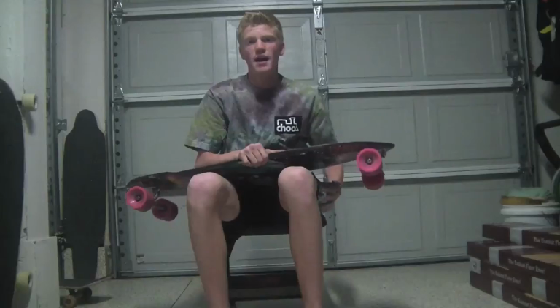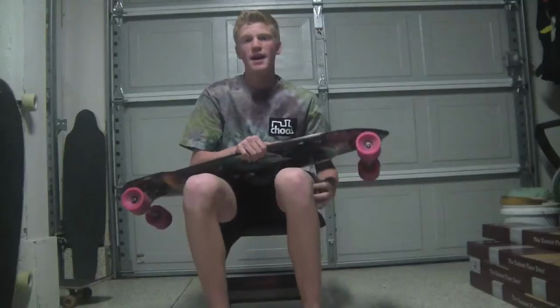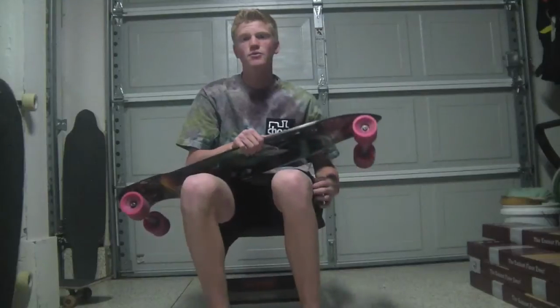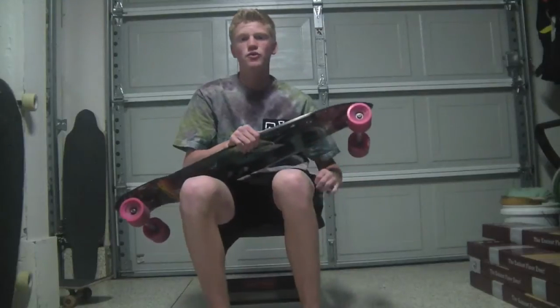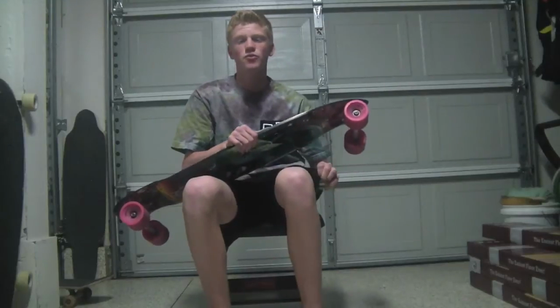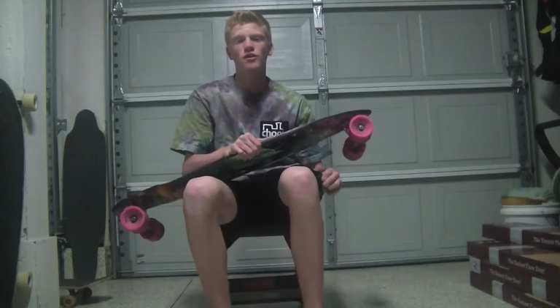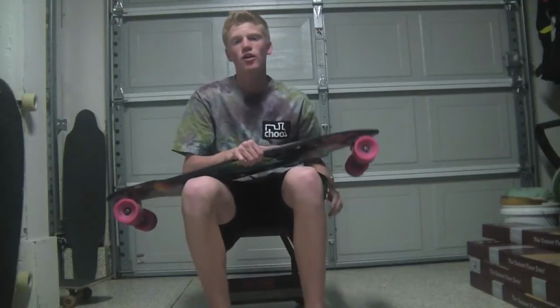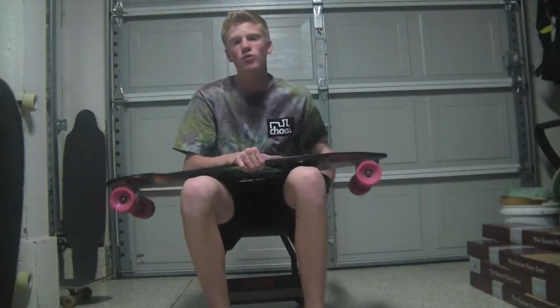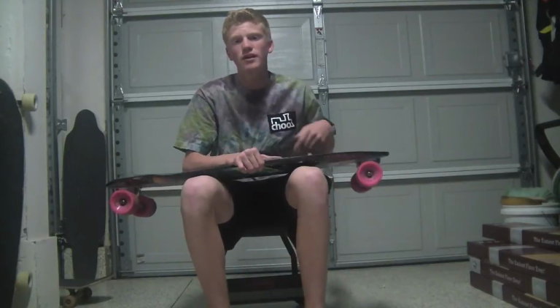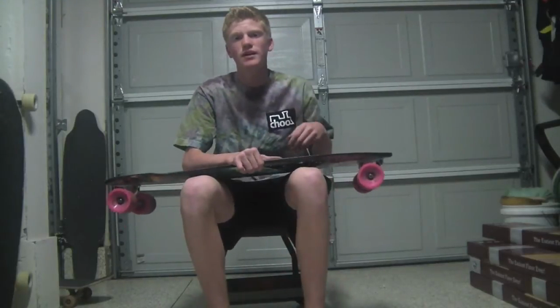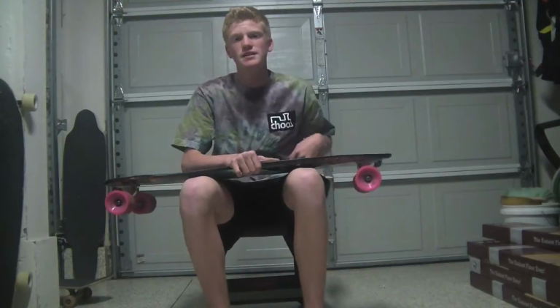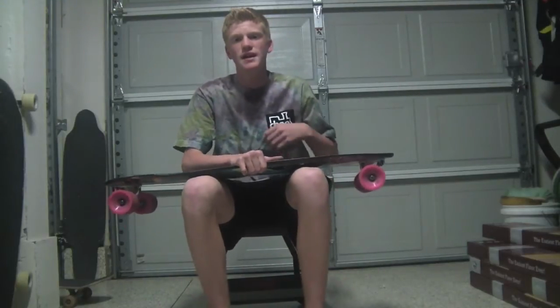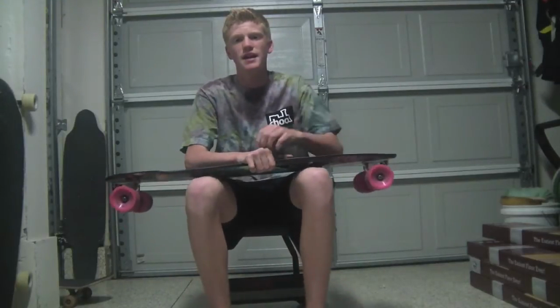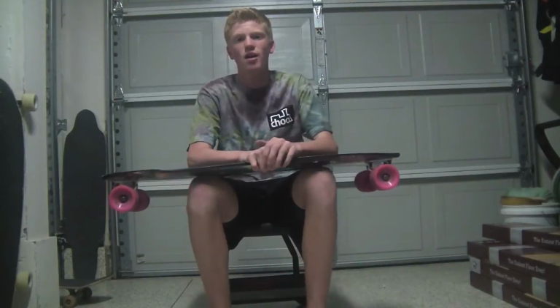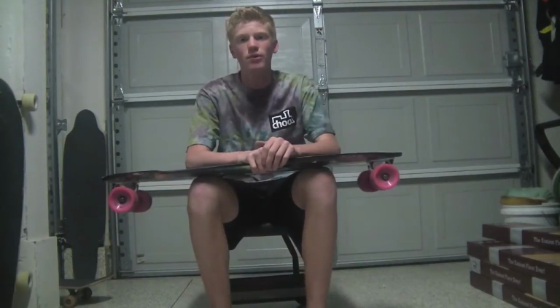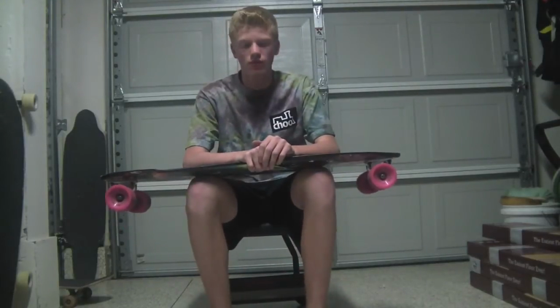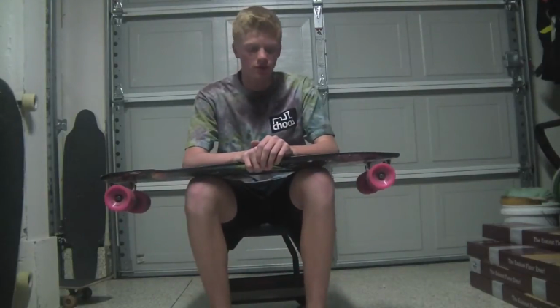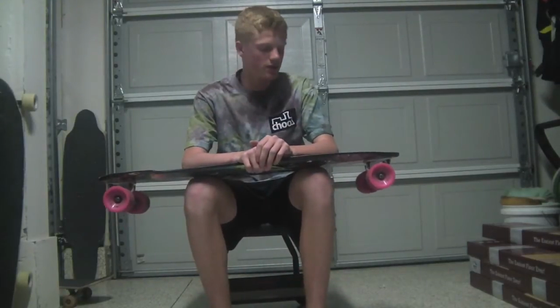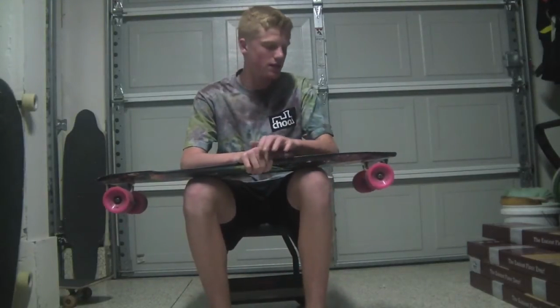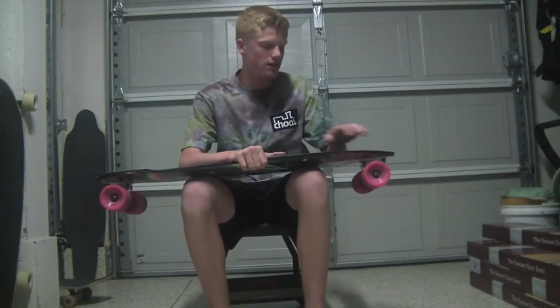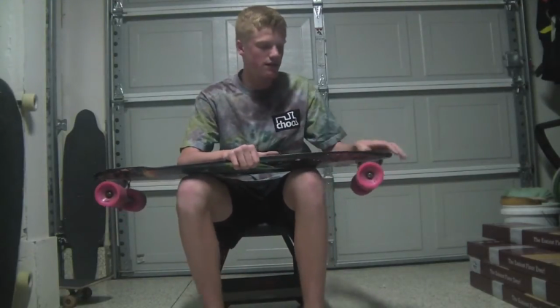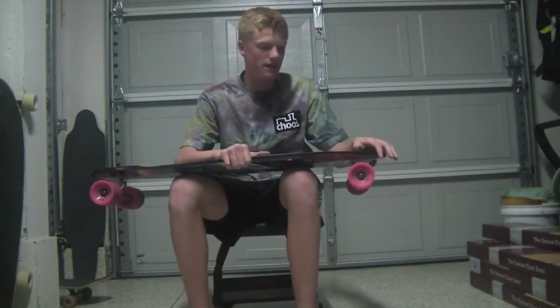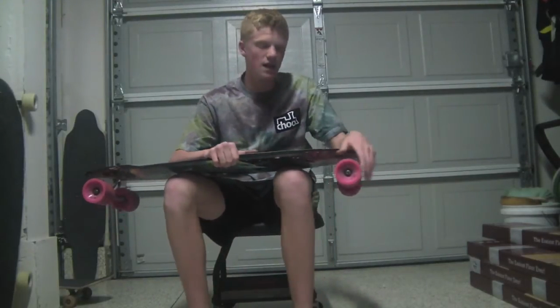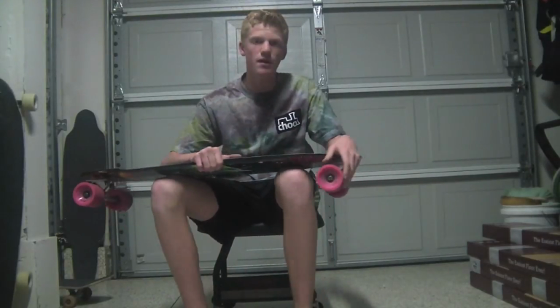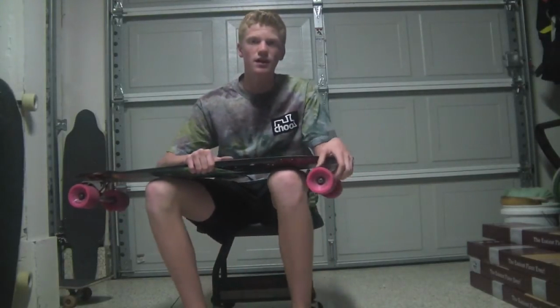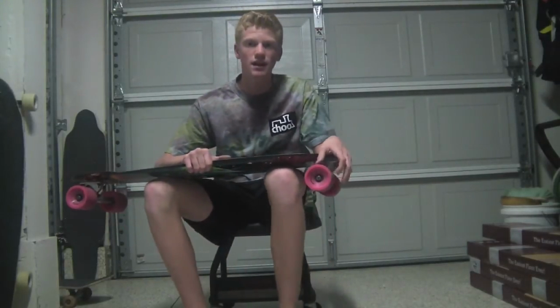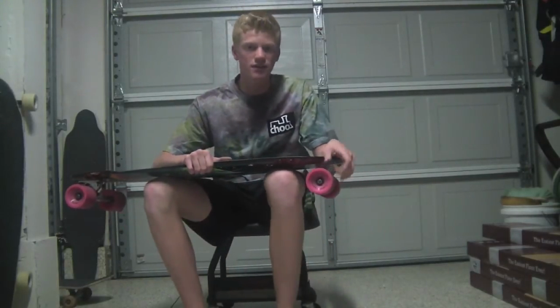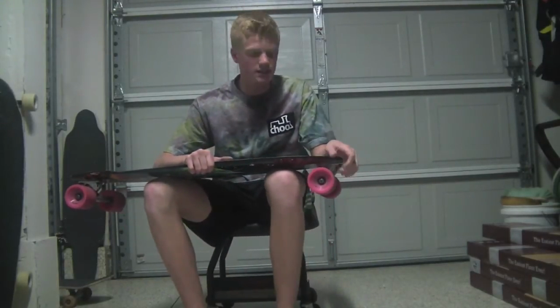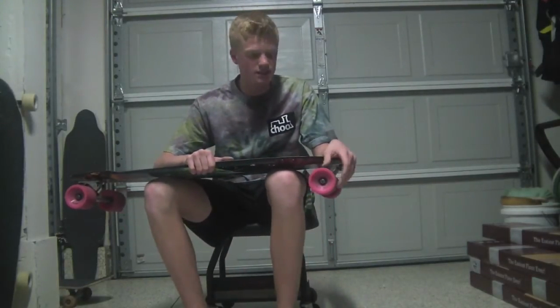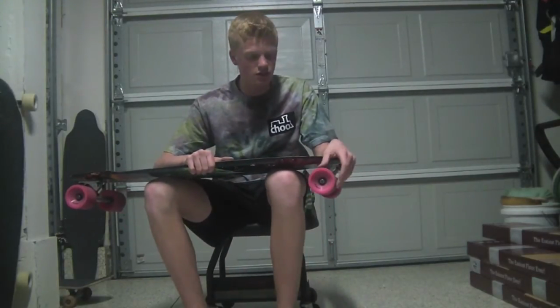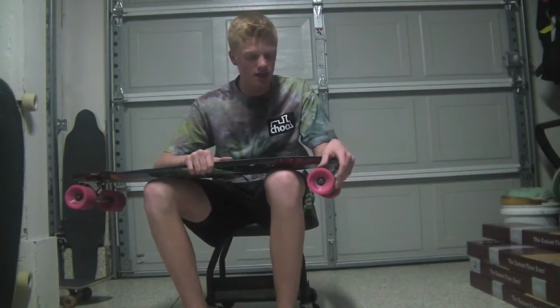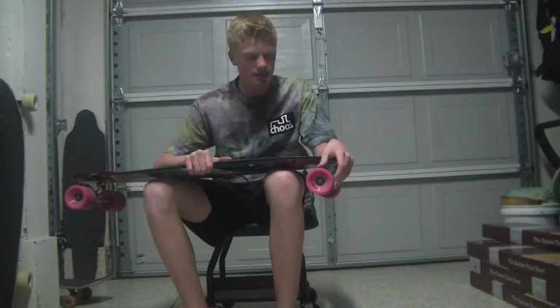Hey, I'm Drew from Crown Longboarding, and today I'll be reviewing the ABEC 11 Centrax.